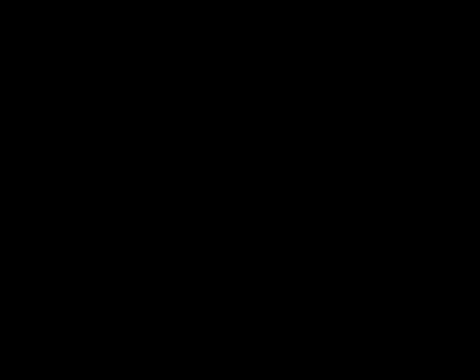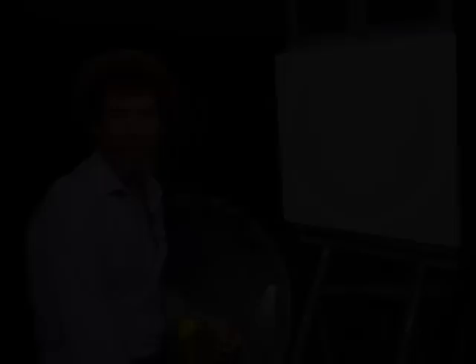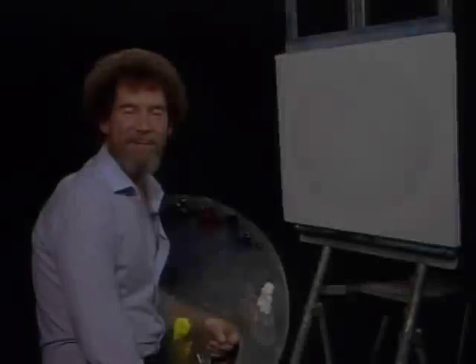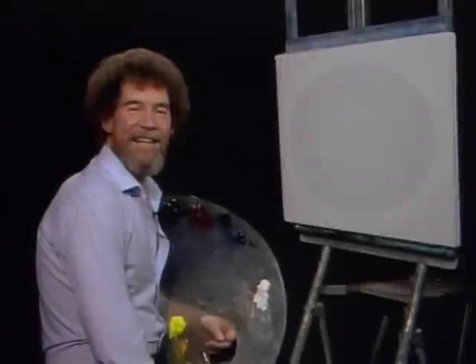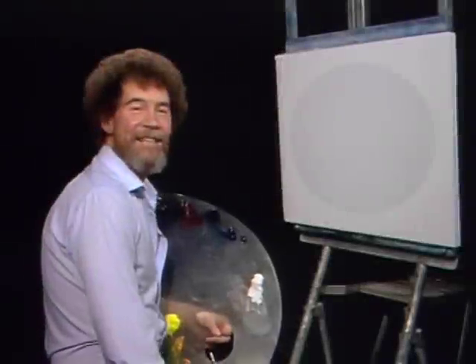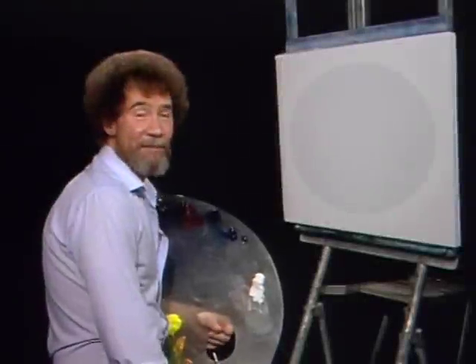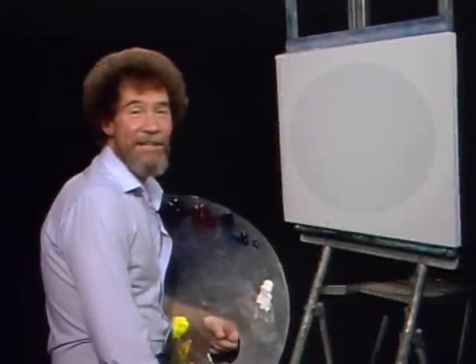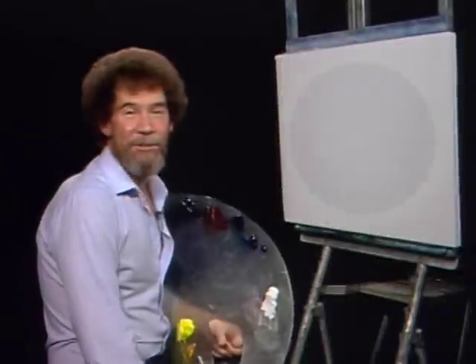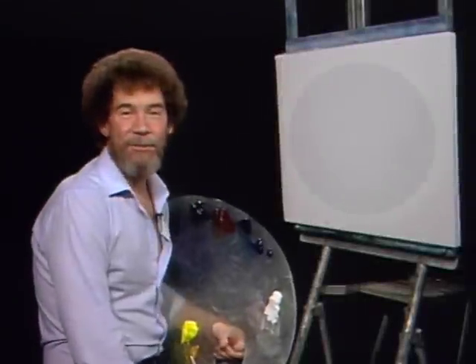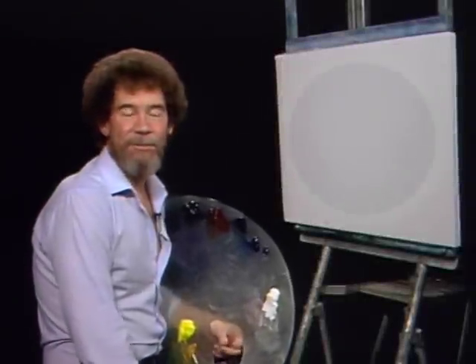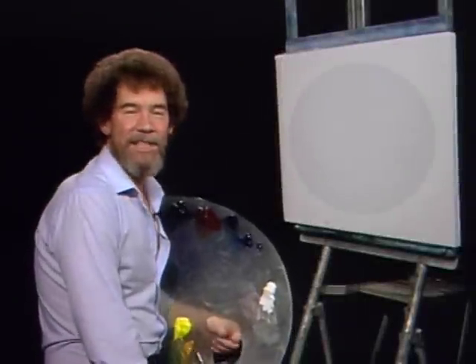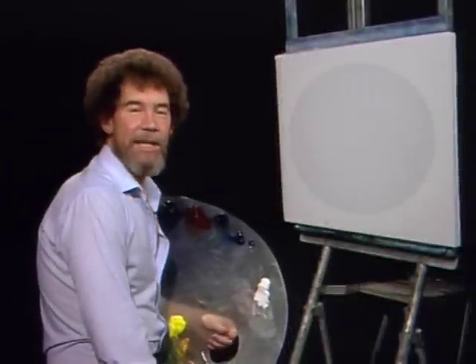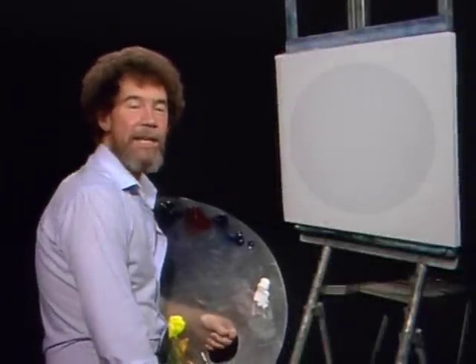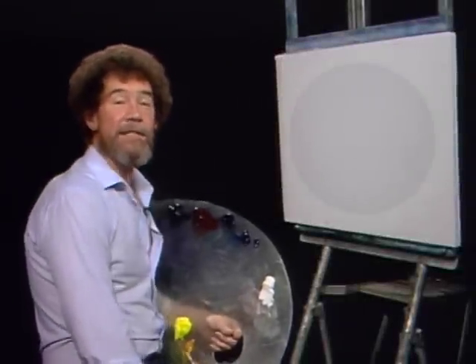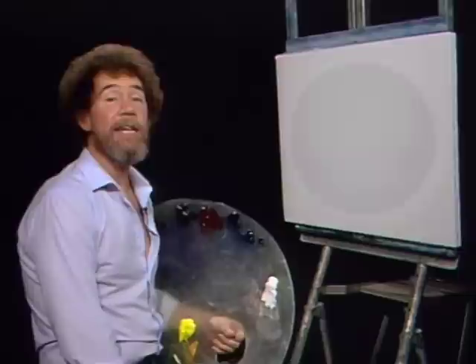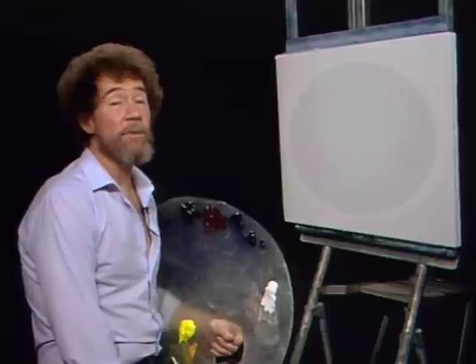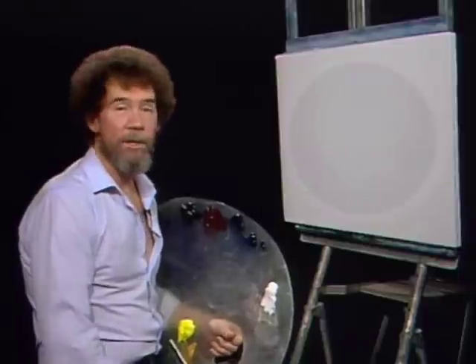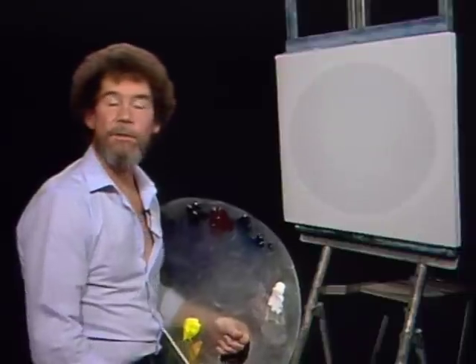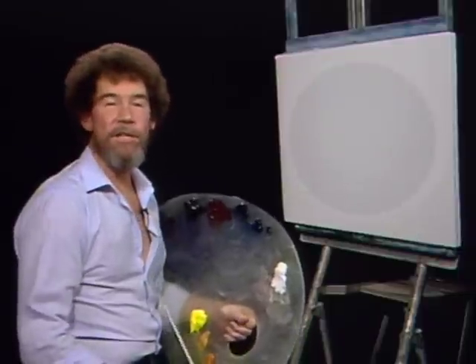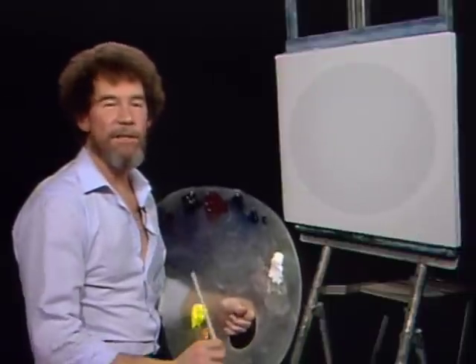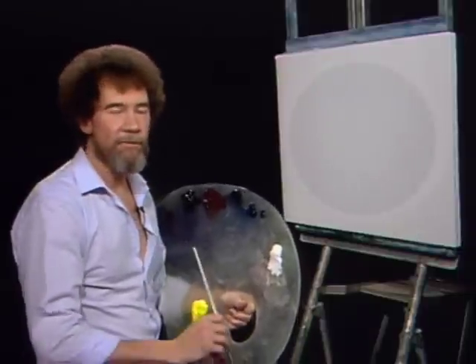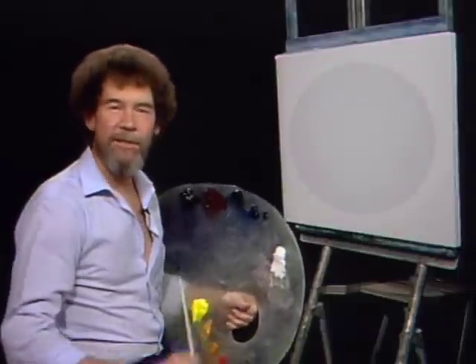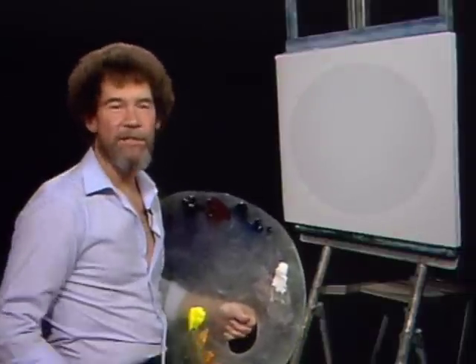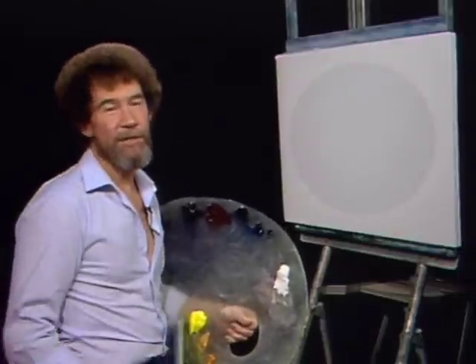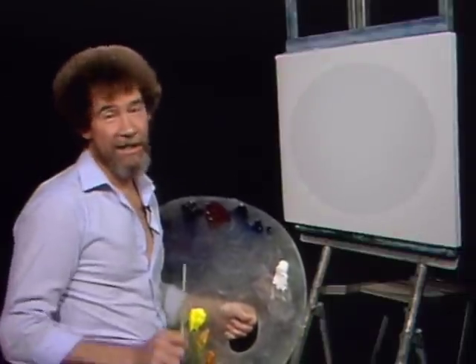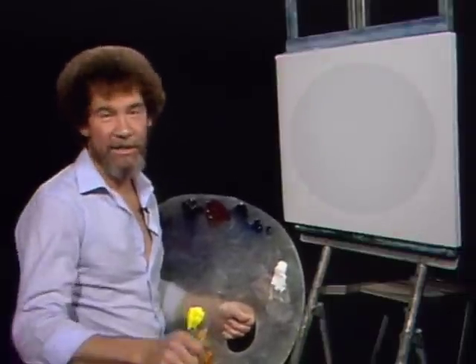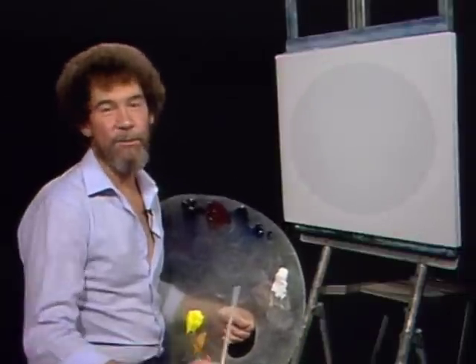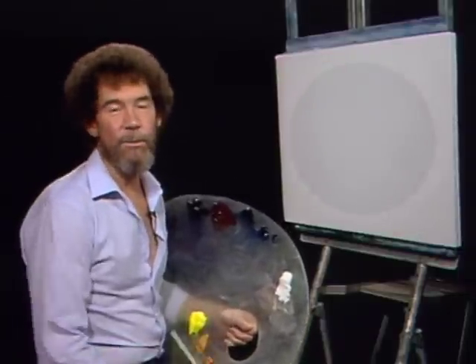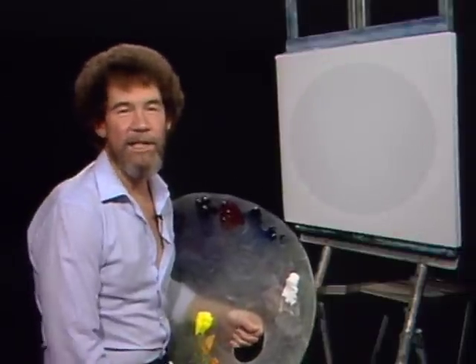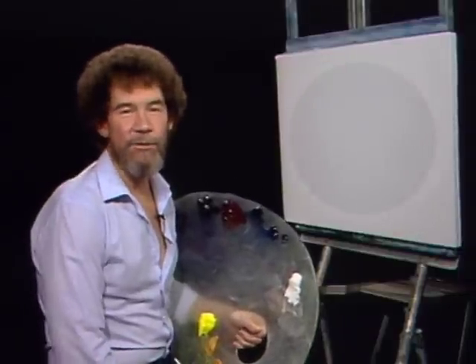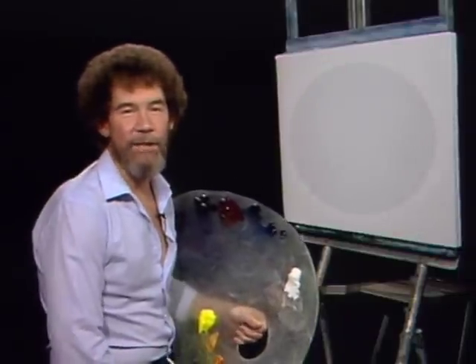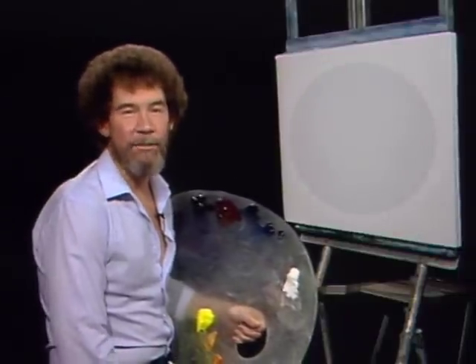Welcome back. I'm glad you could join me today. And today we're gonna do something very different and I think you'll really enjoy it.